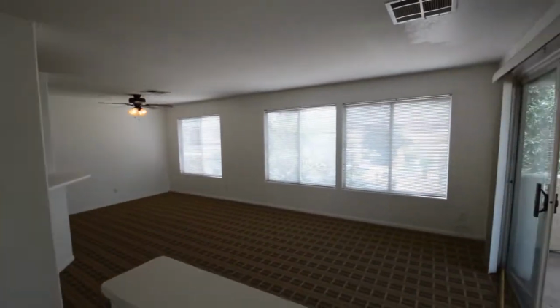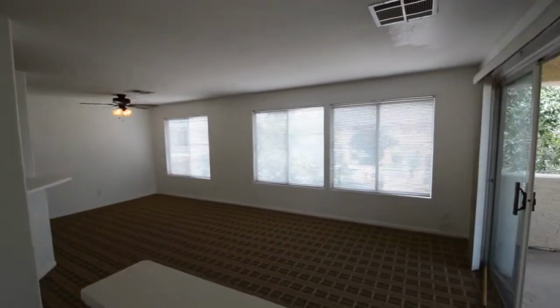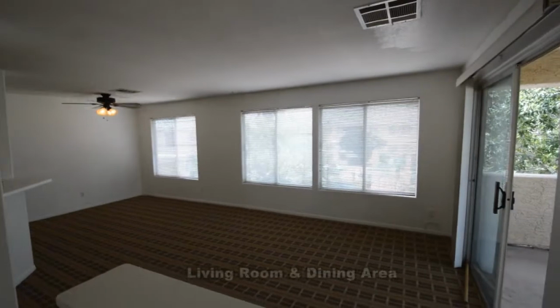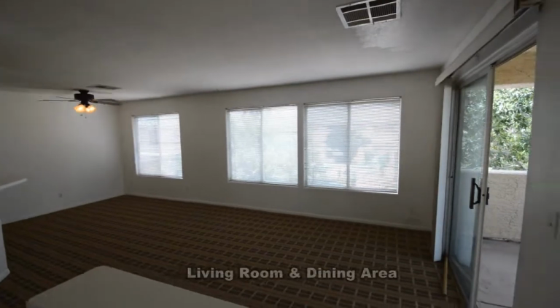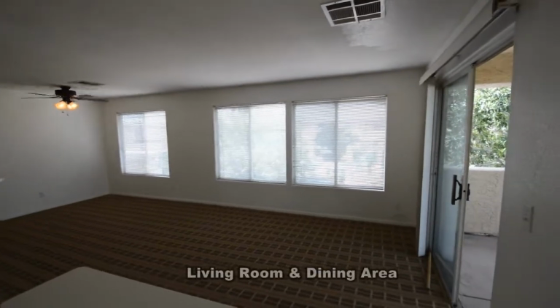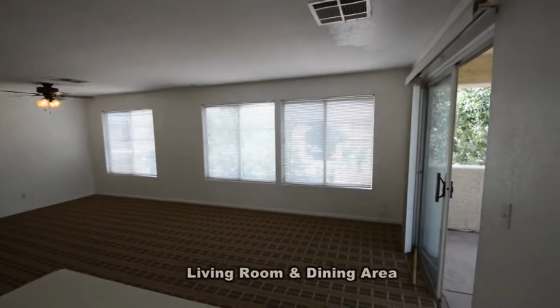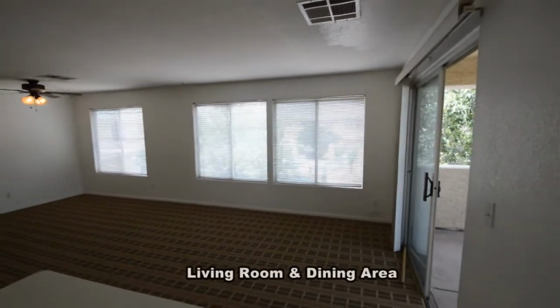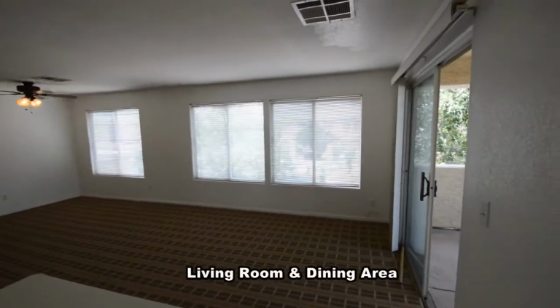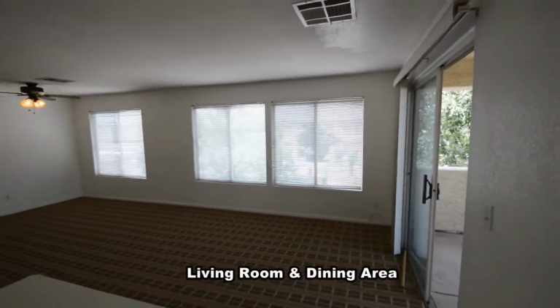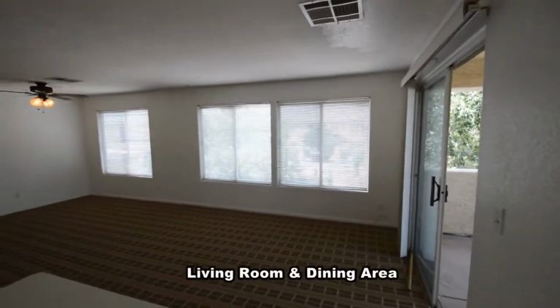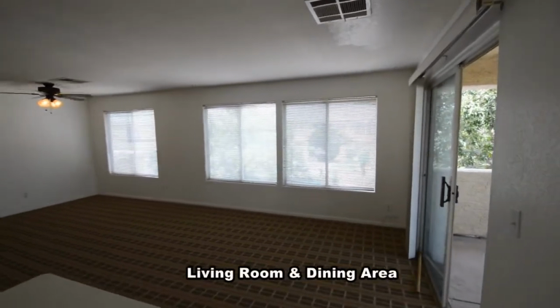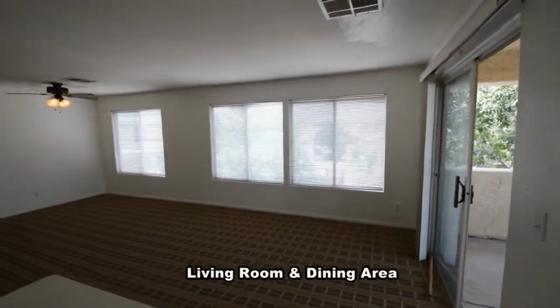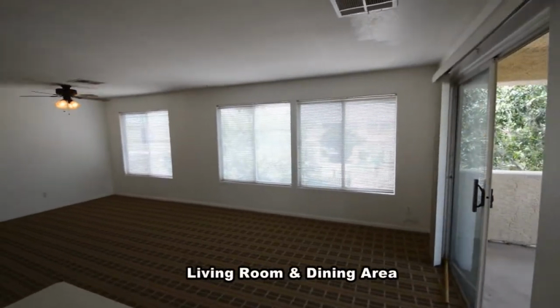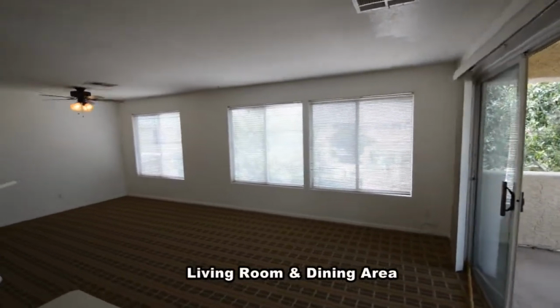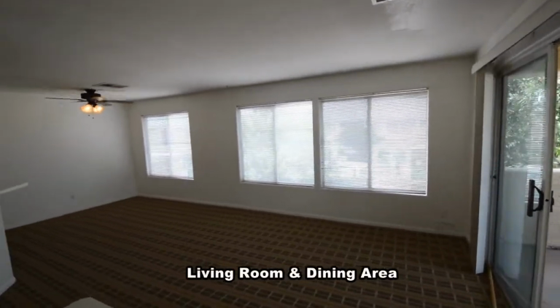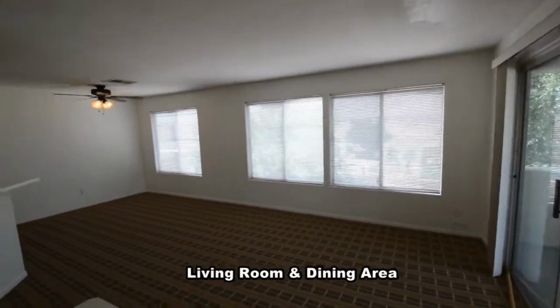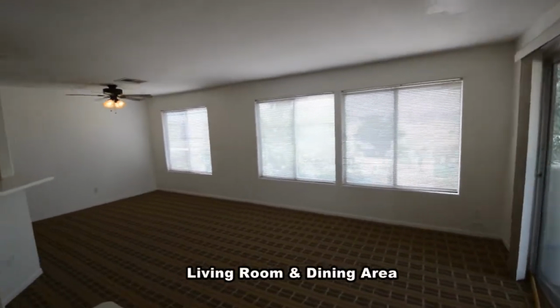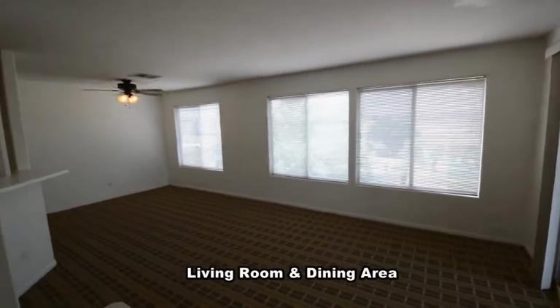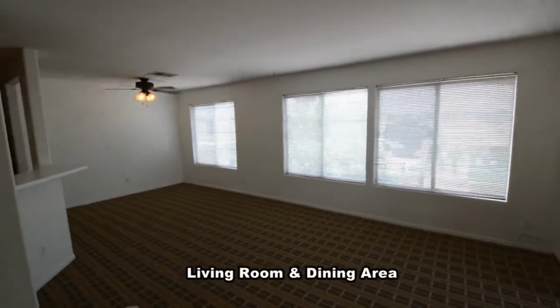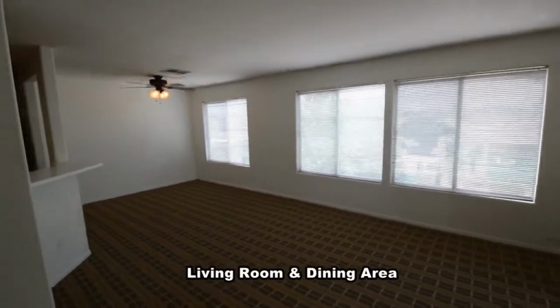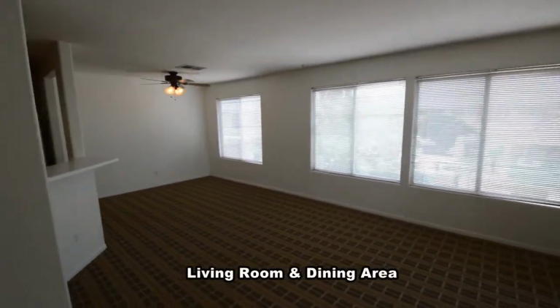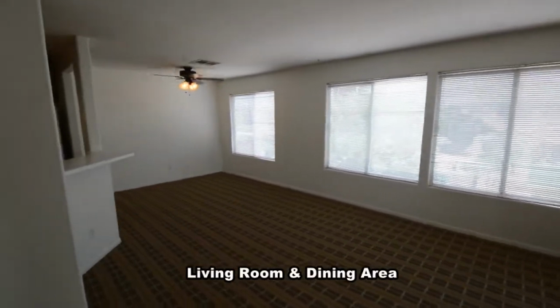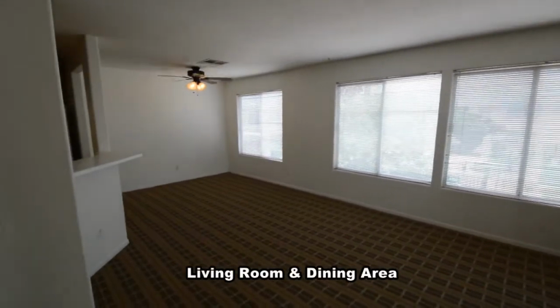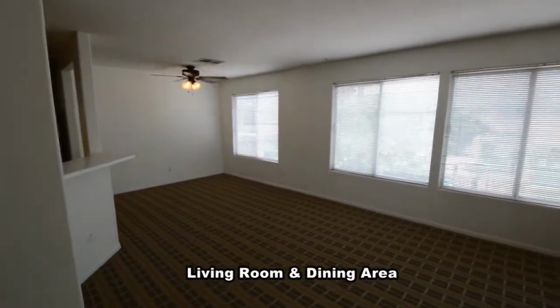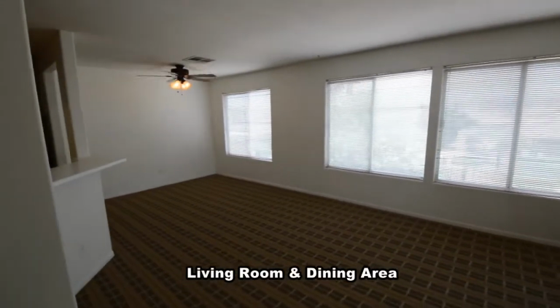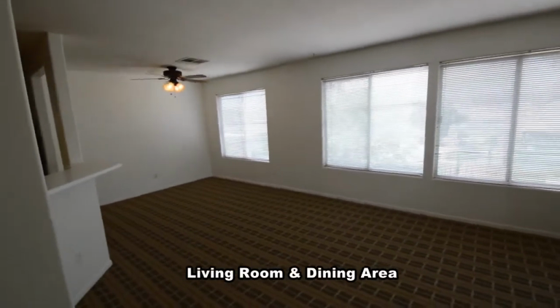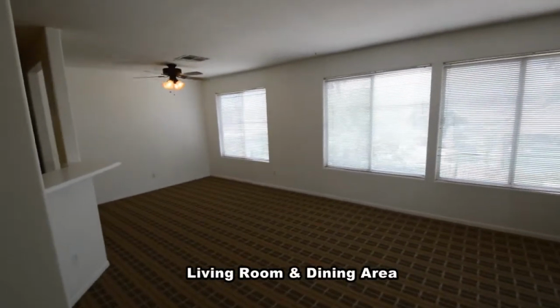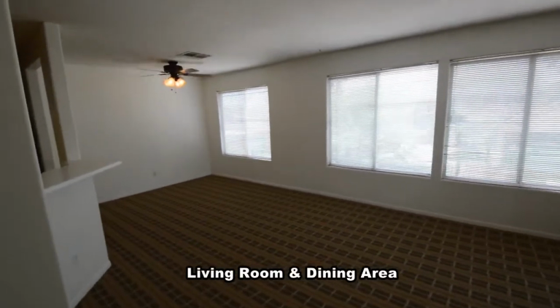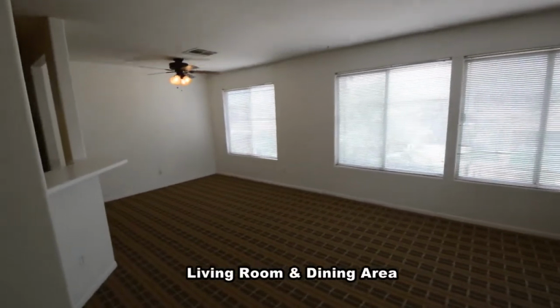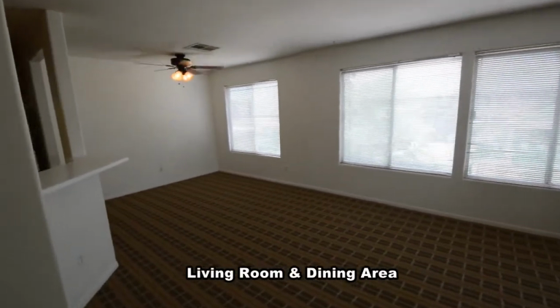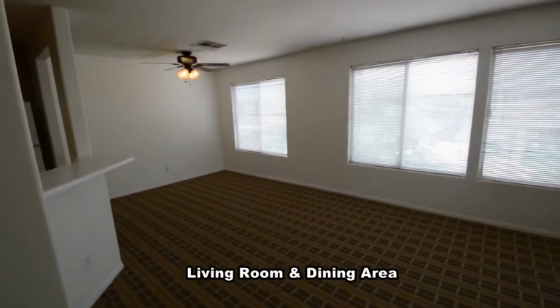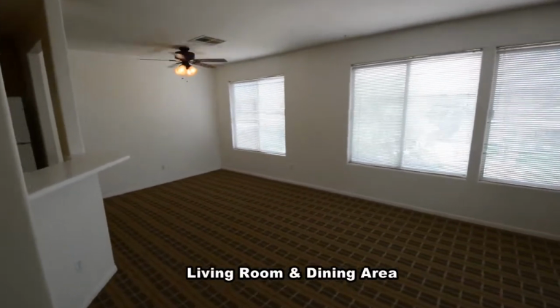The open living room and dining area has carpeting, window blinds, and a ceiling fan with light.